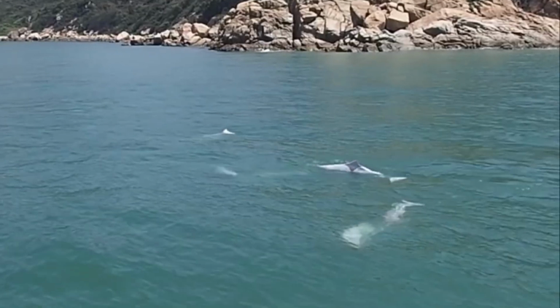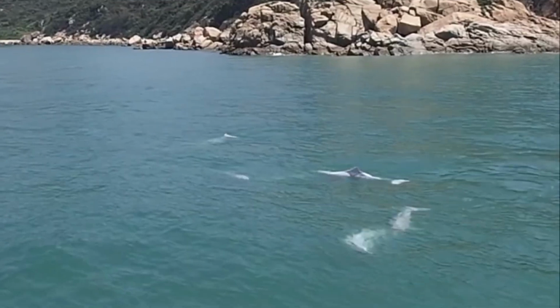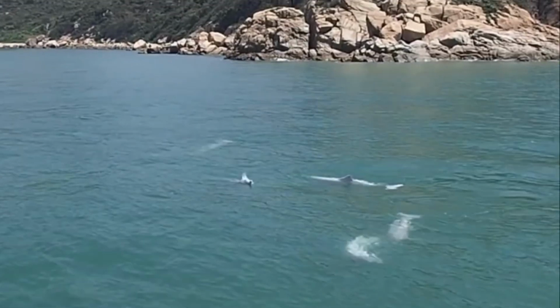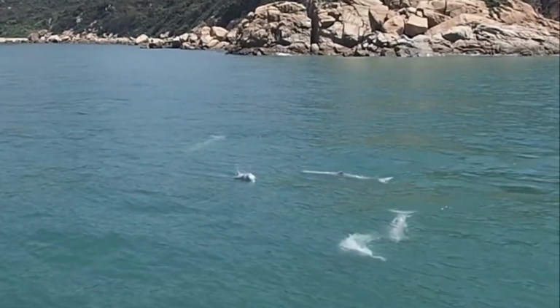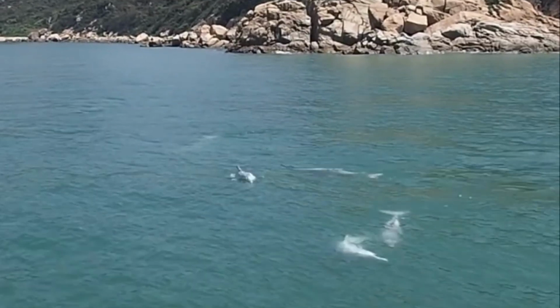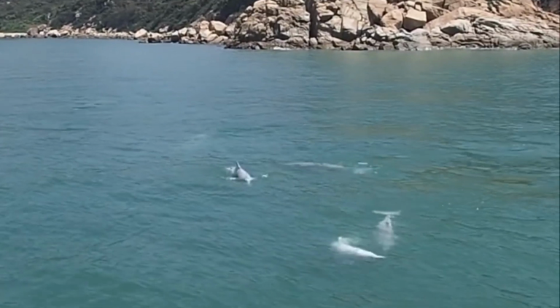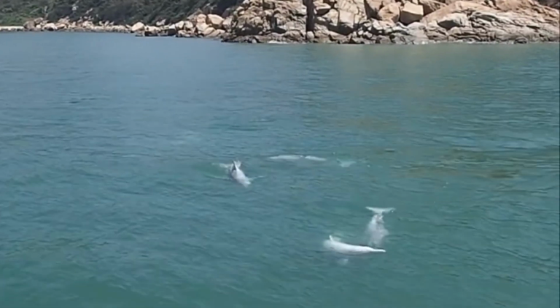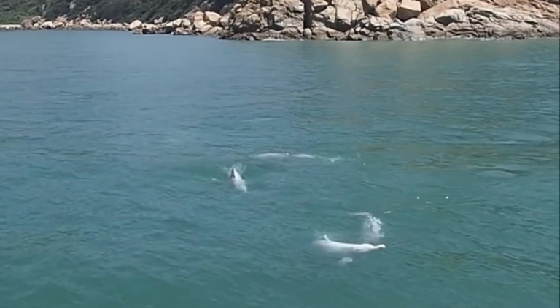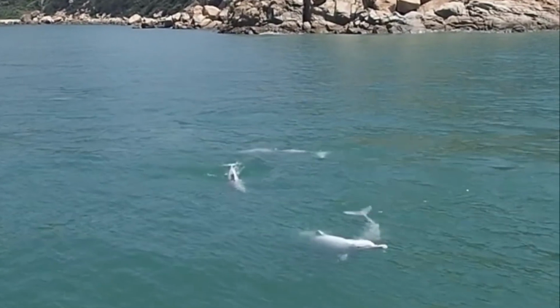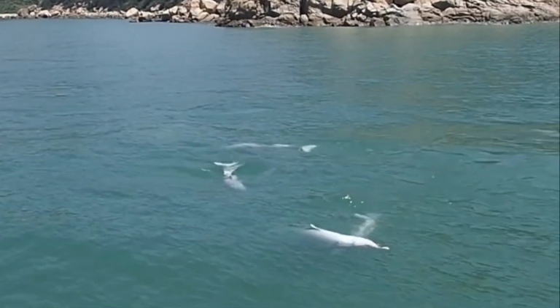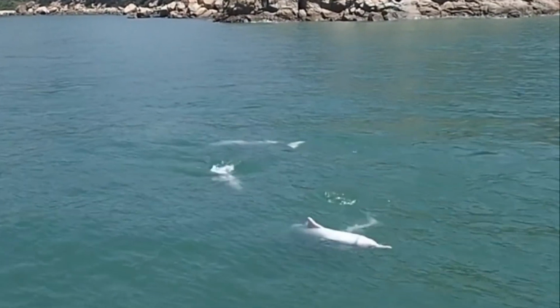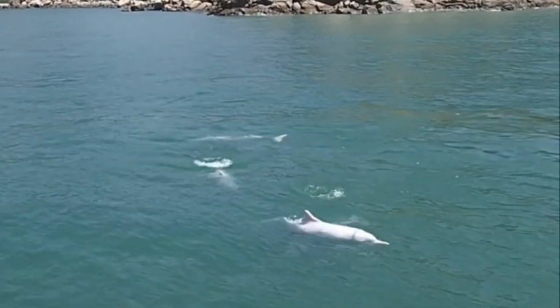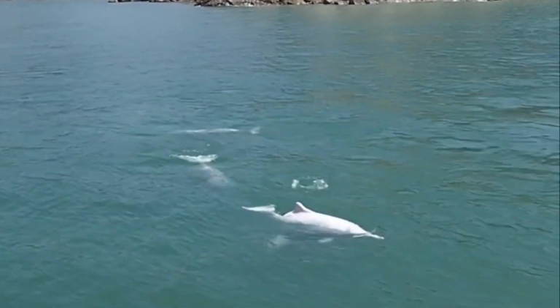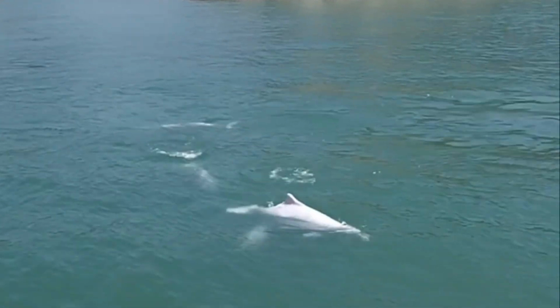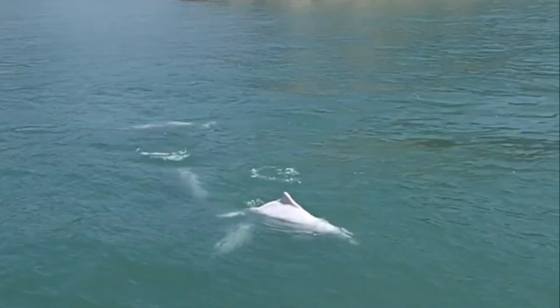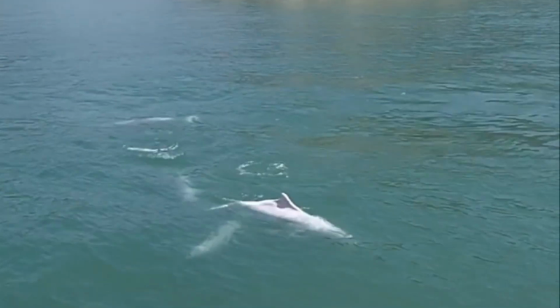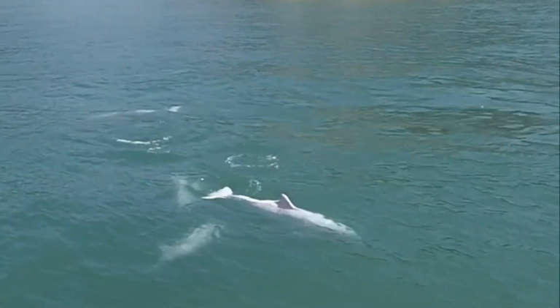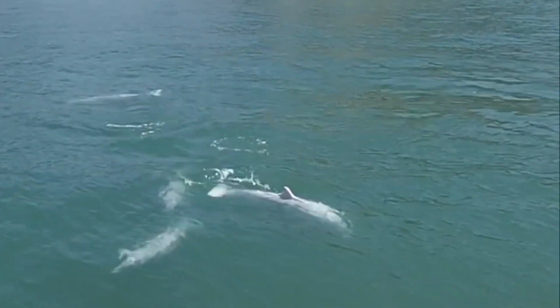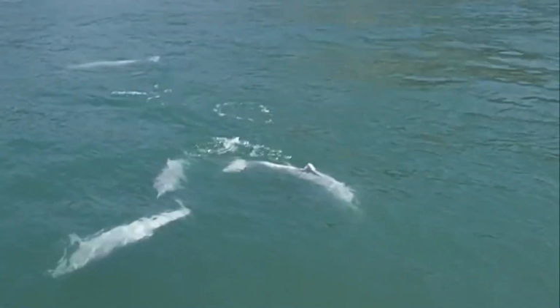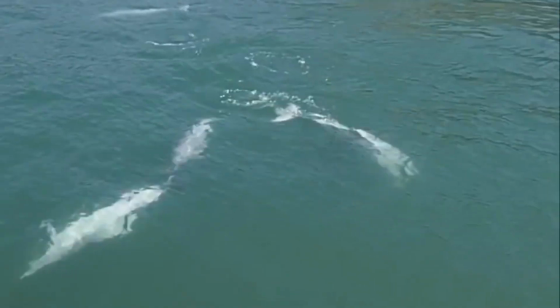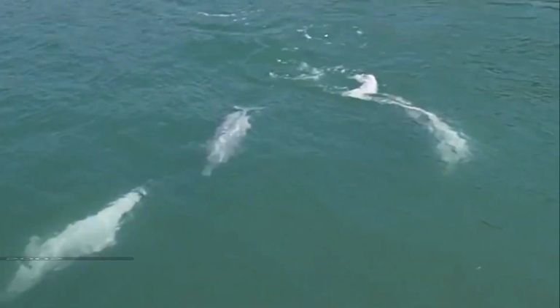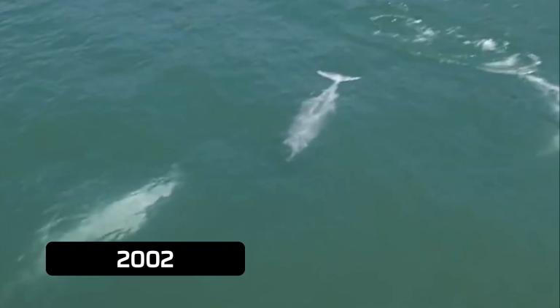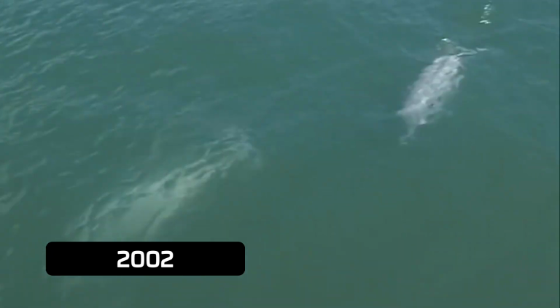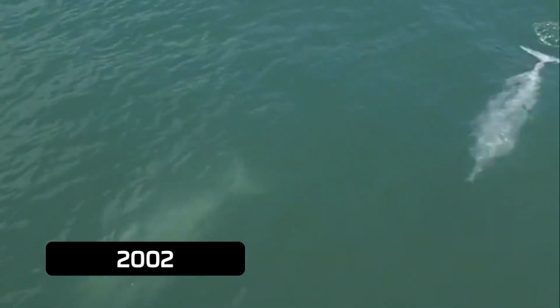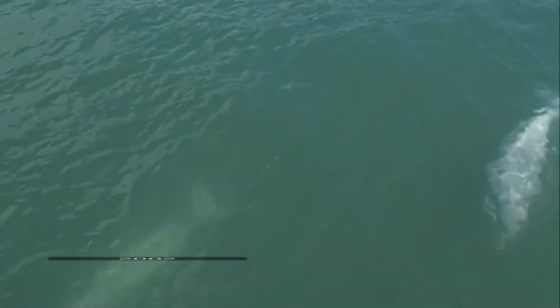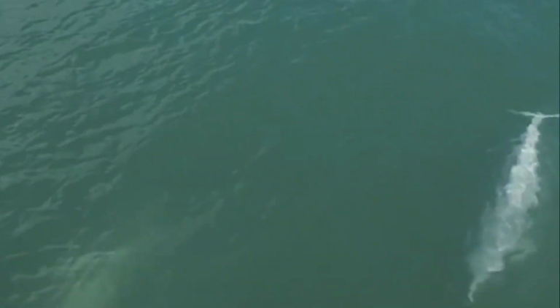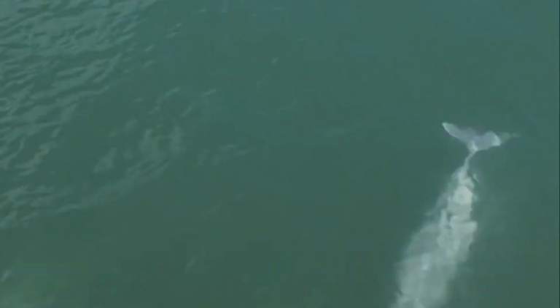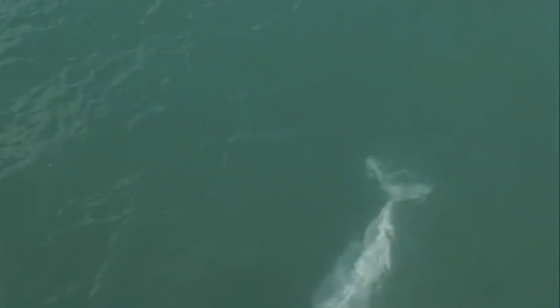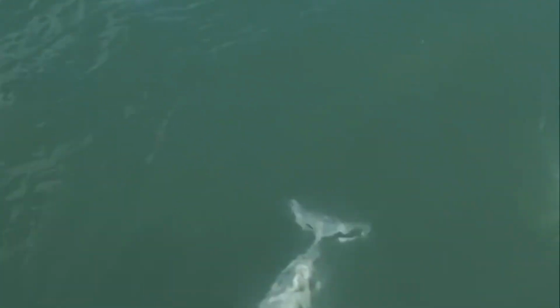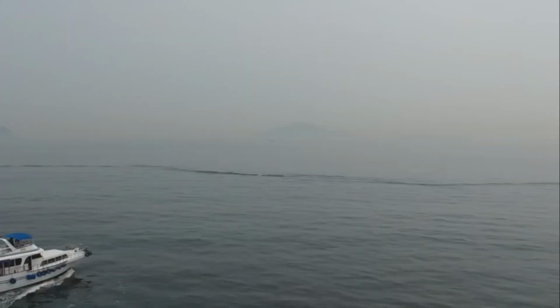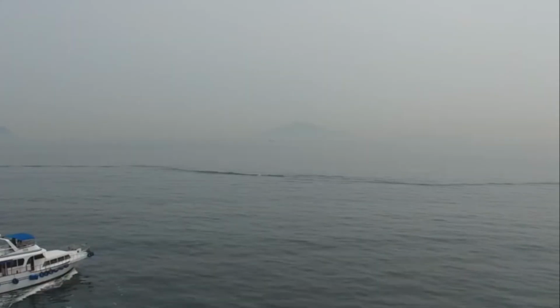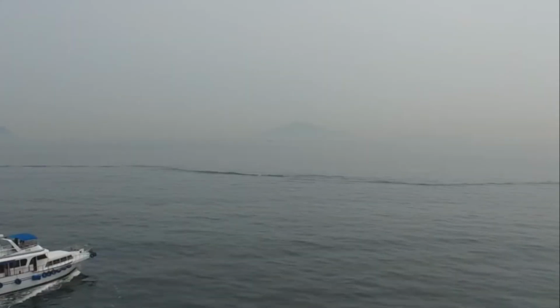The beloved Yangtze River dolphin, thought to be gone, hasn't been spotted since 2002, representing one prominent fatality of the river's increasing pollution.